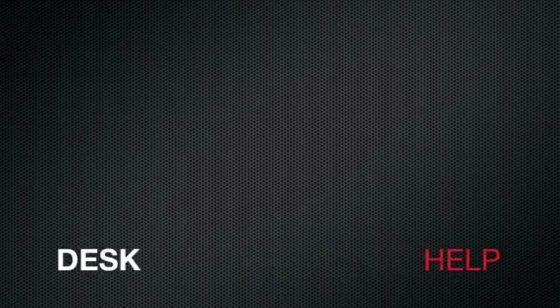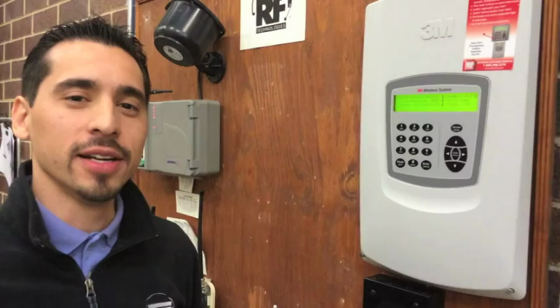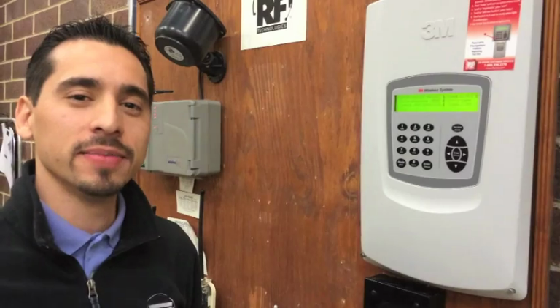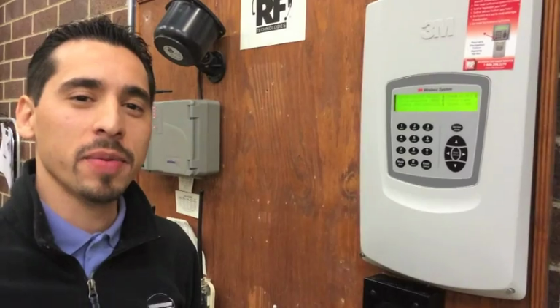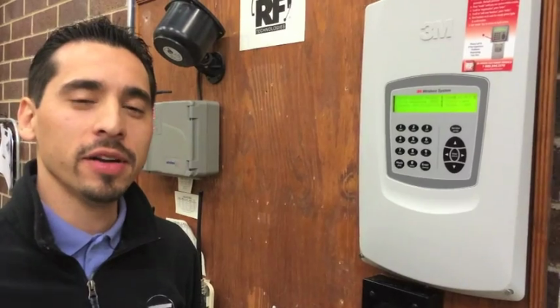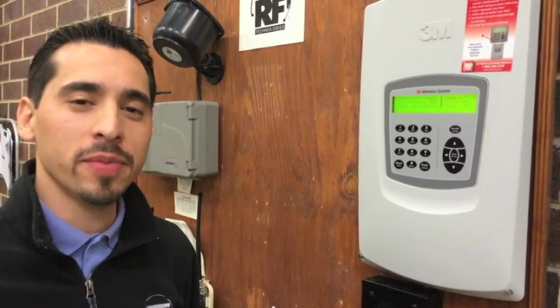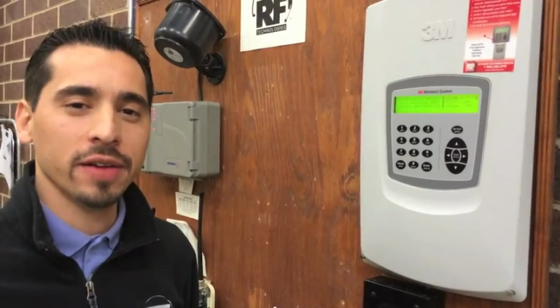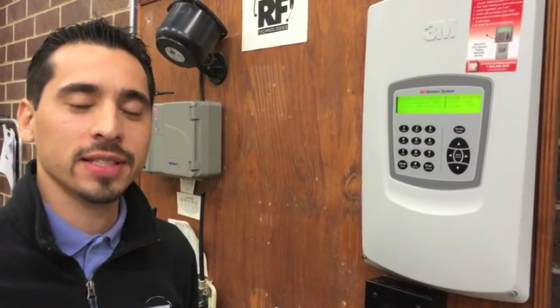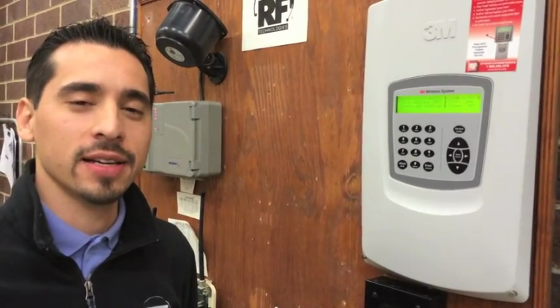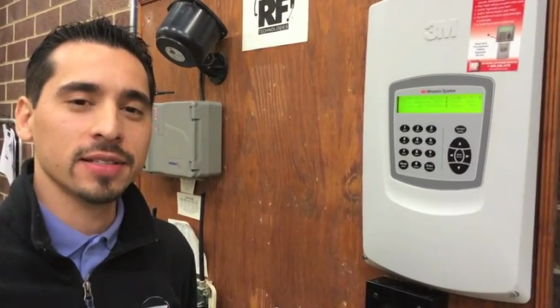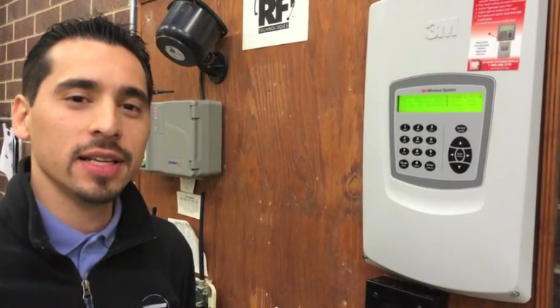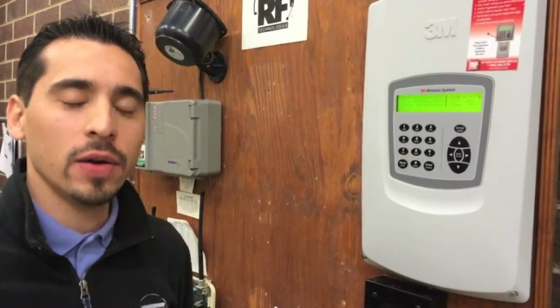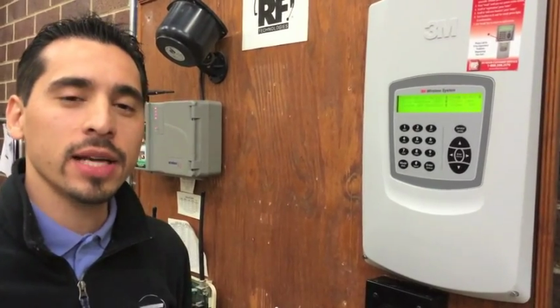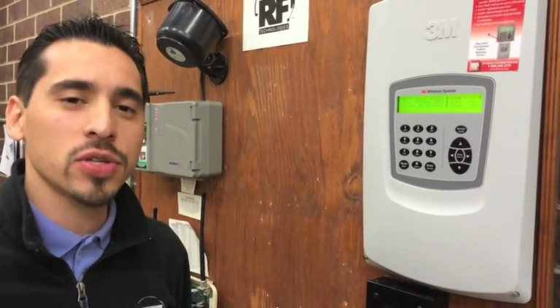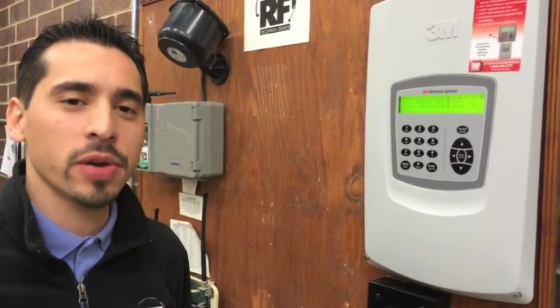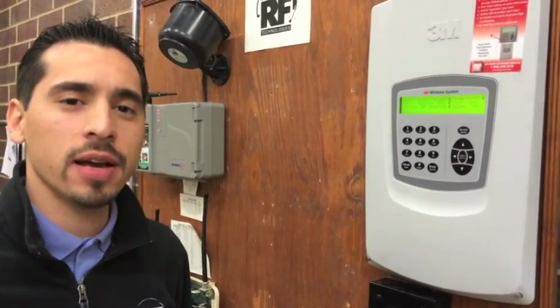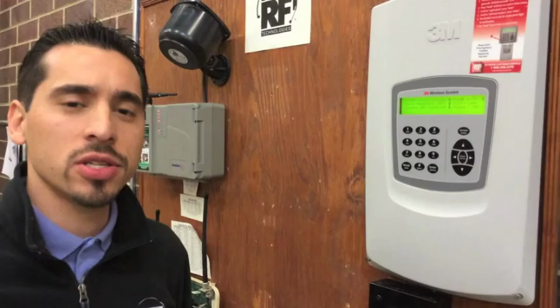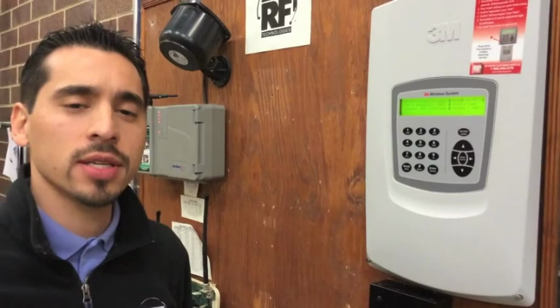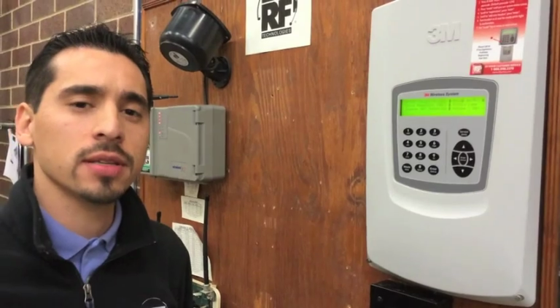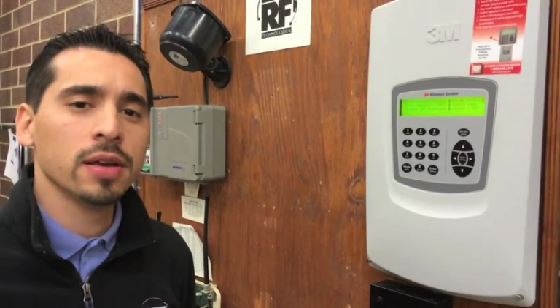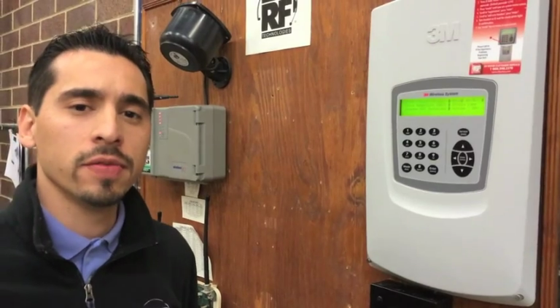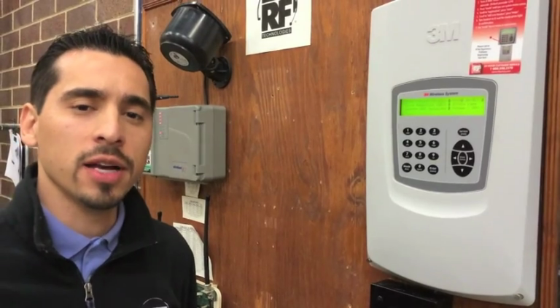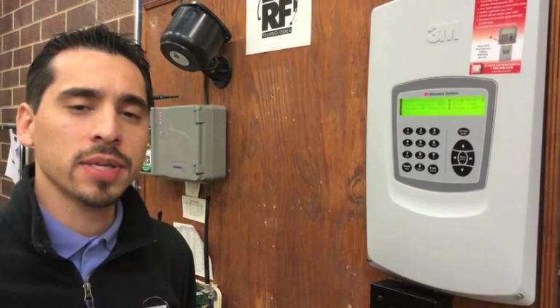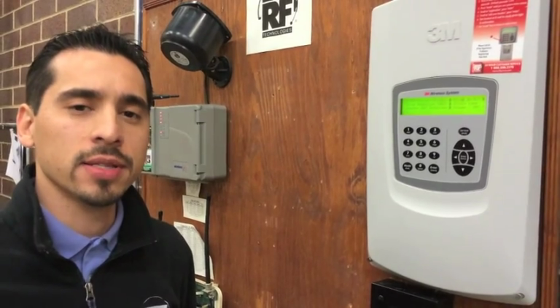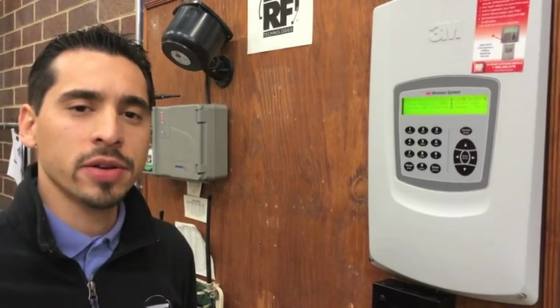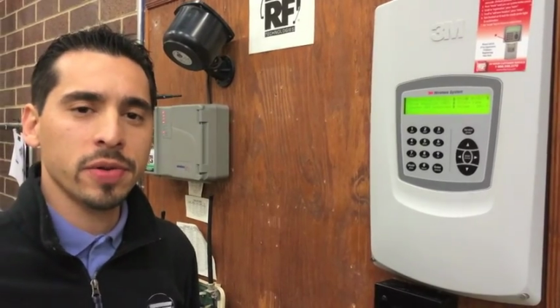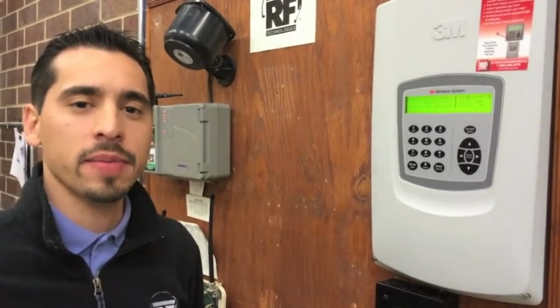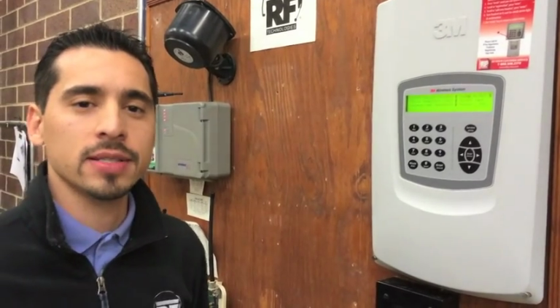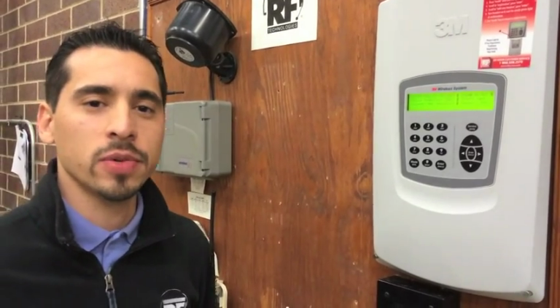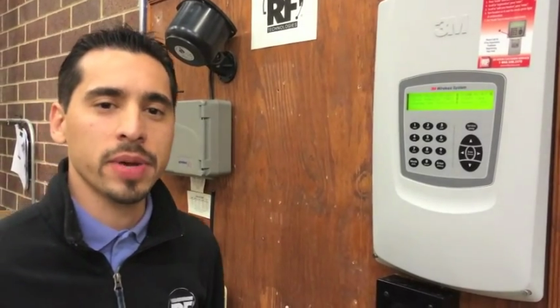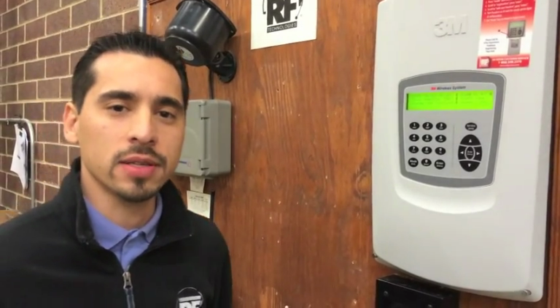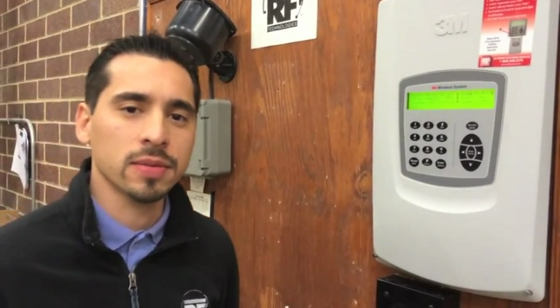Hello, I'm Emilio from RF Technologies. I would like to show you how to adjust your volume settings on your 3M XT1 base station.